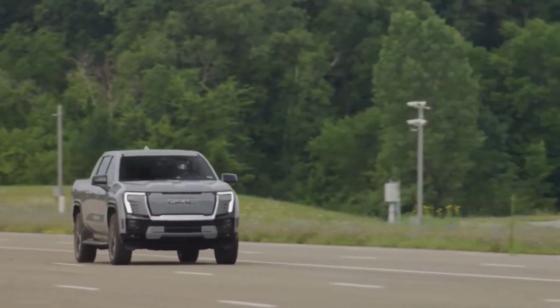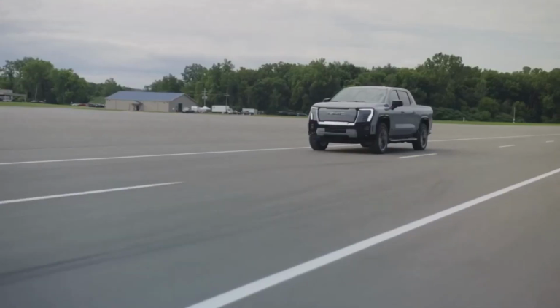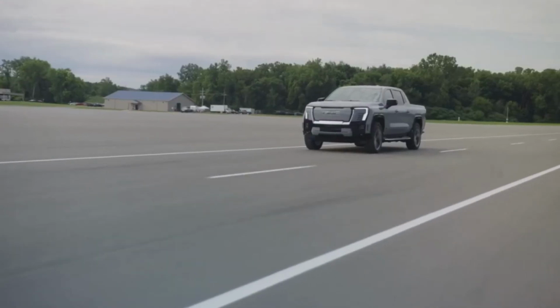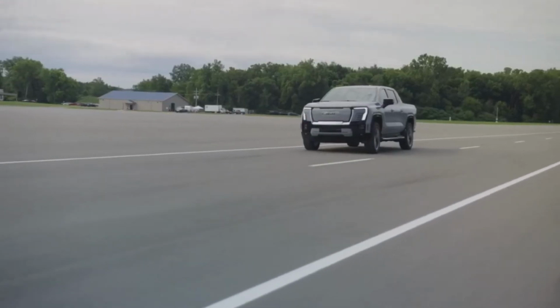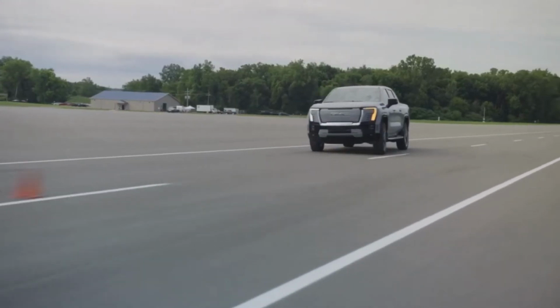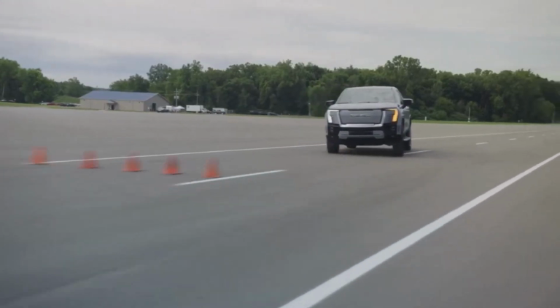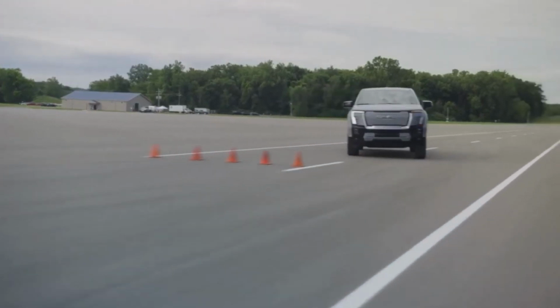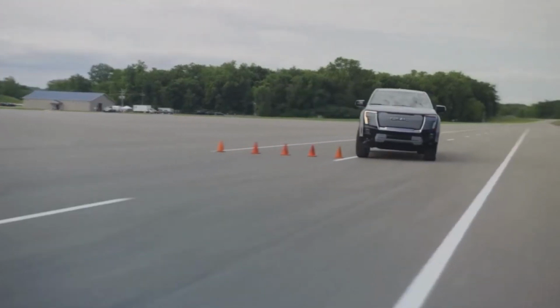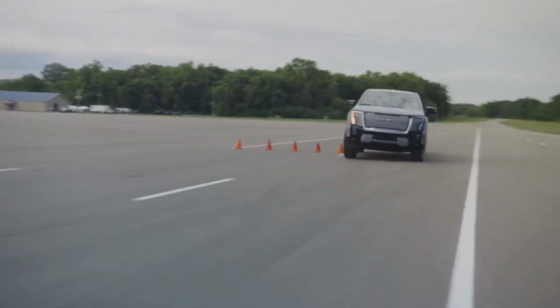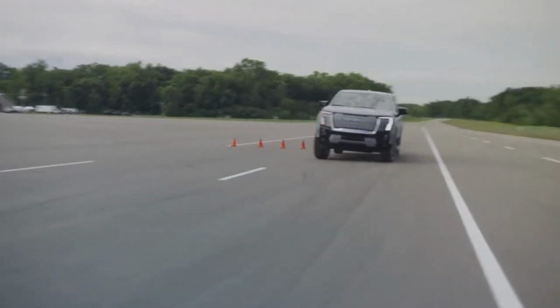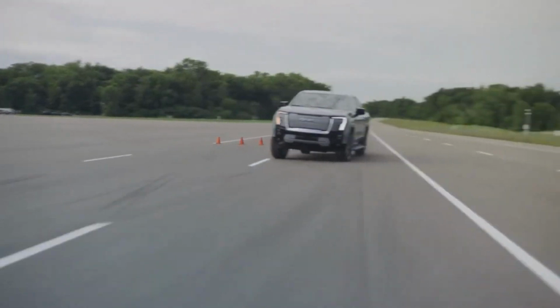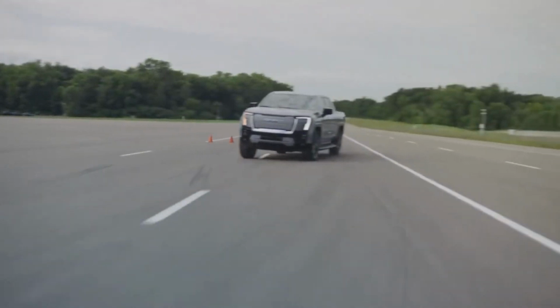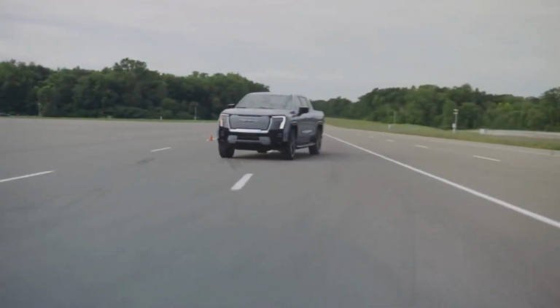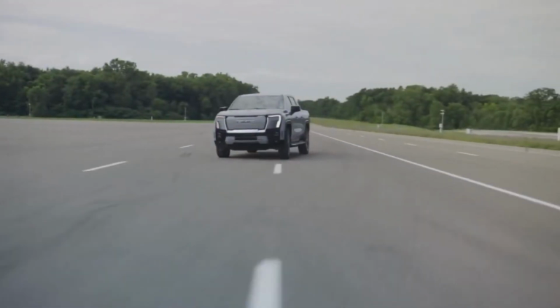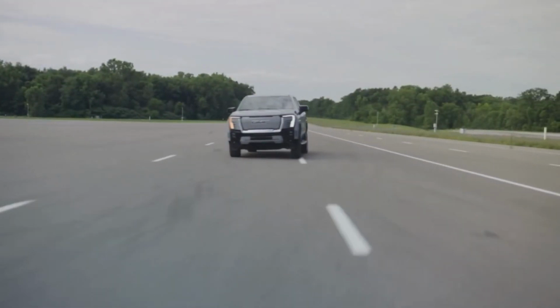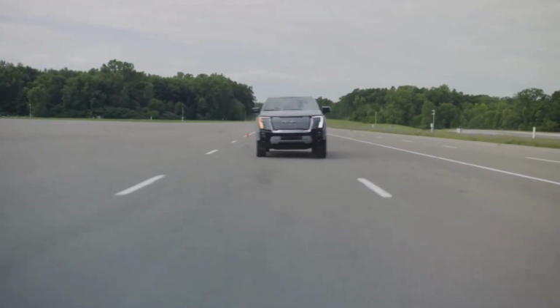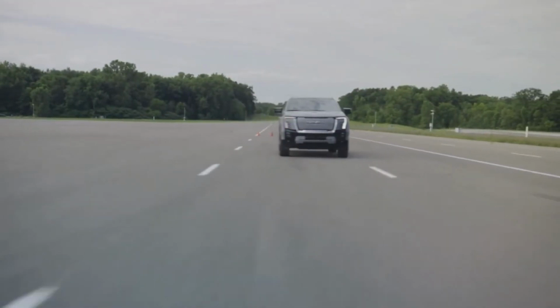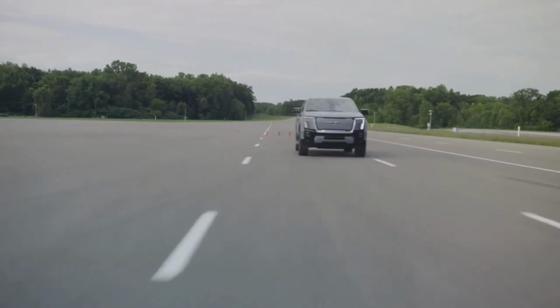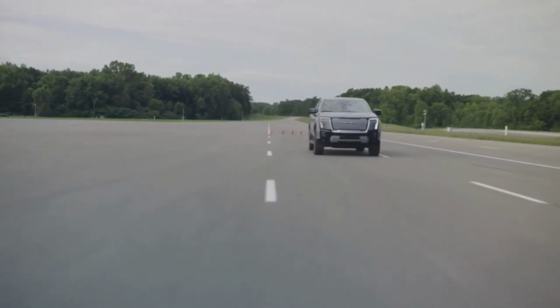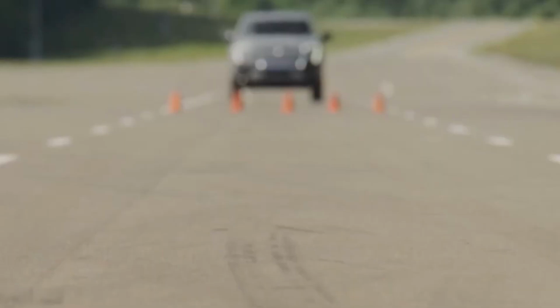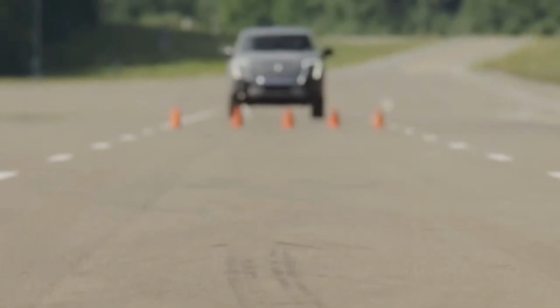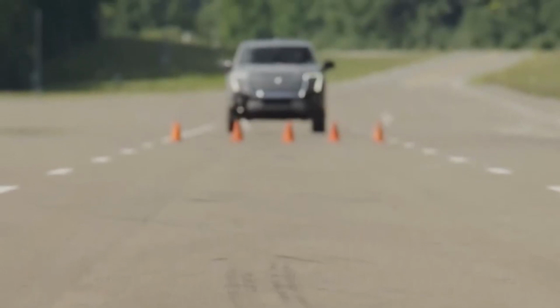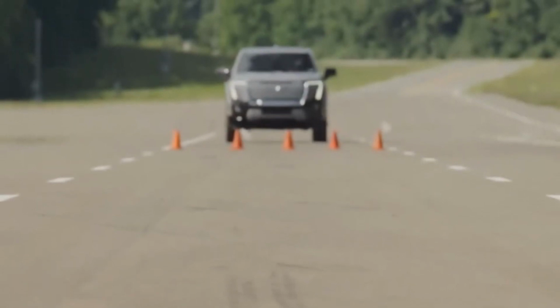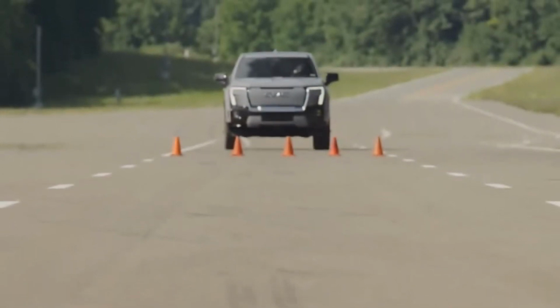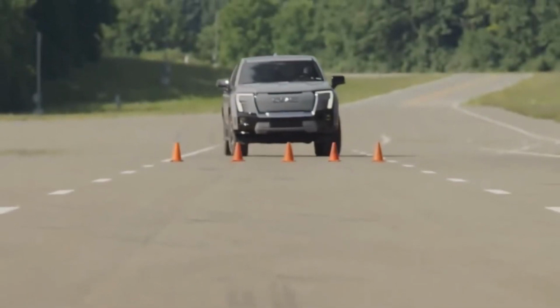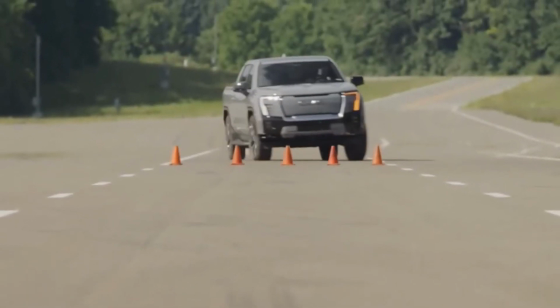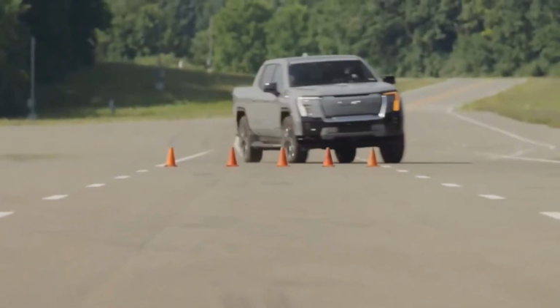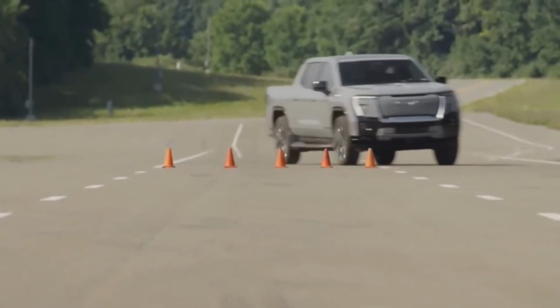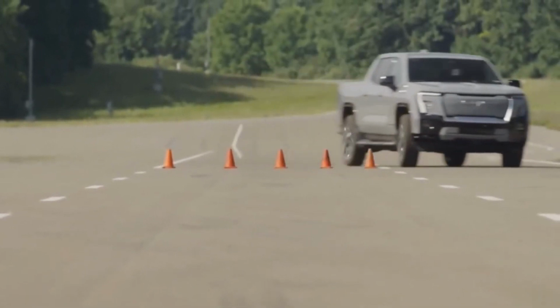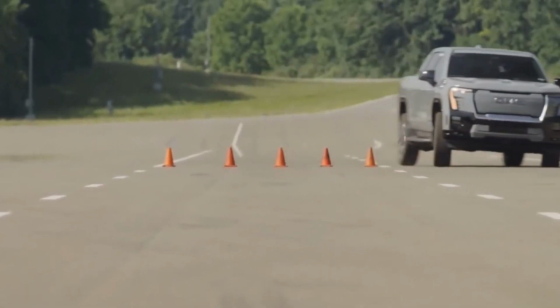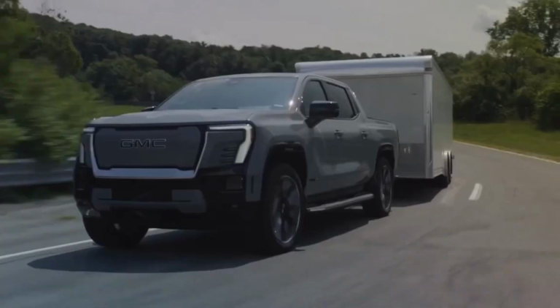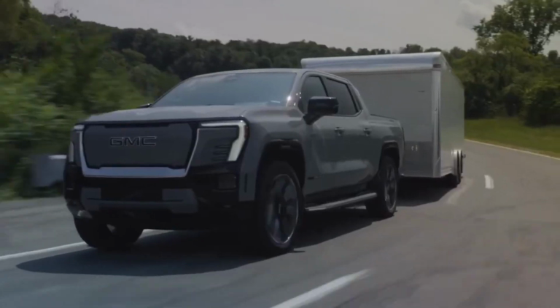Maneuverability, on the other hand, is enhanced by the rear-wheel steering system and the crab walk mode.